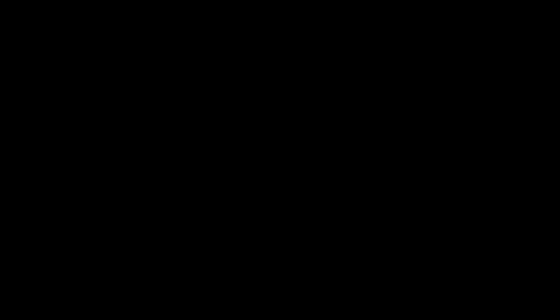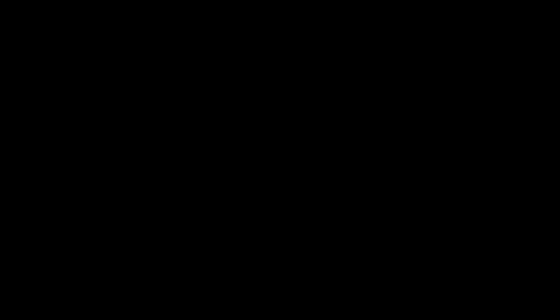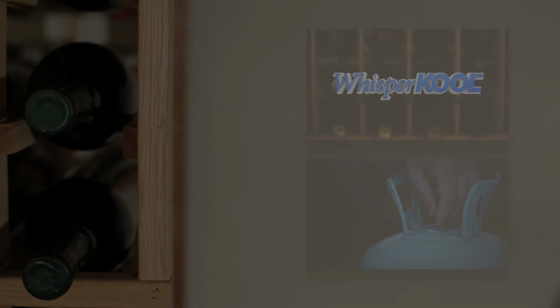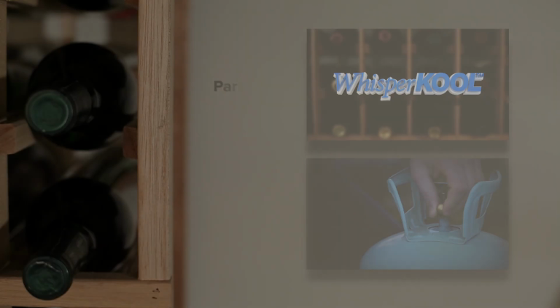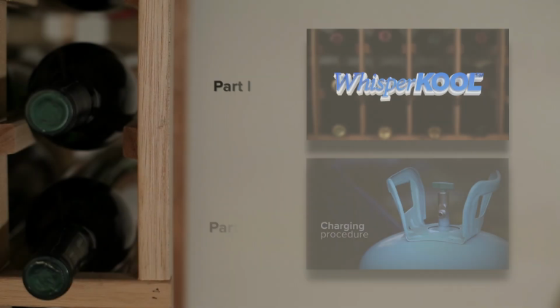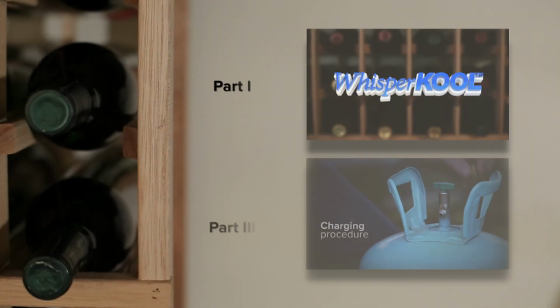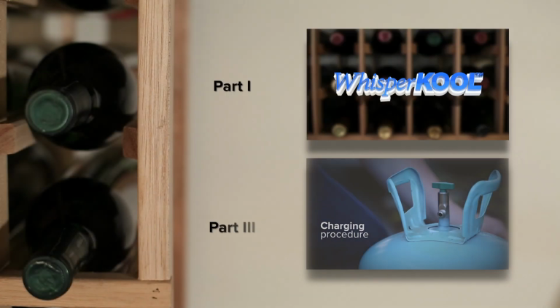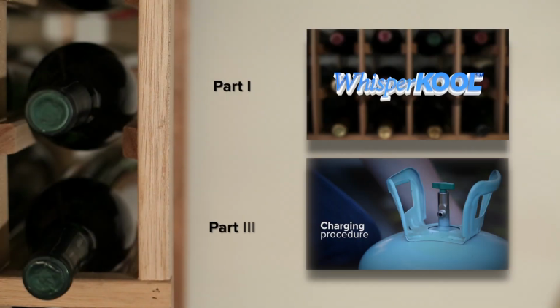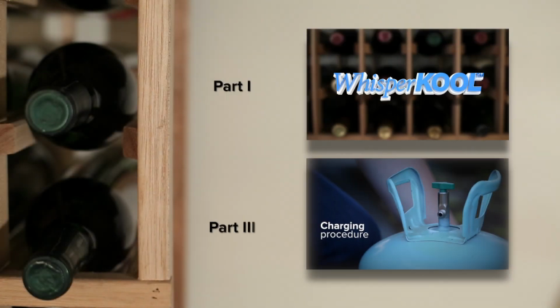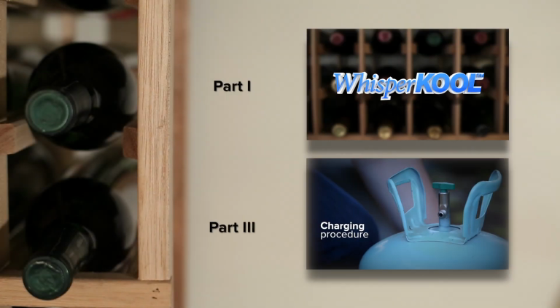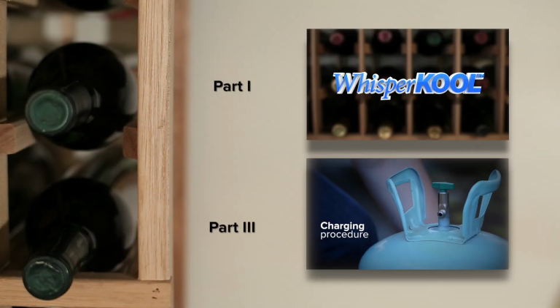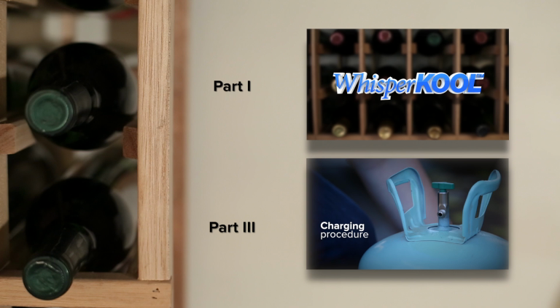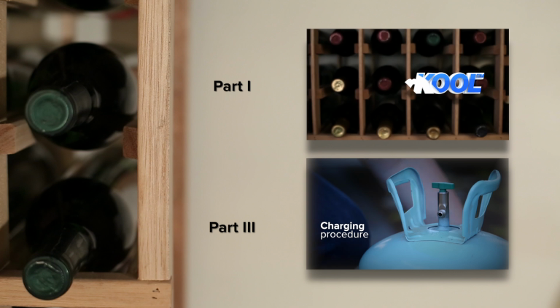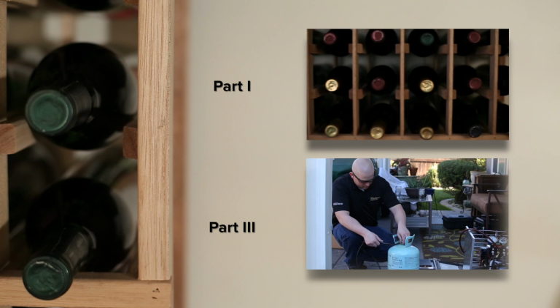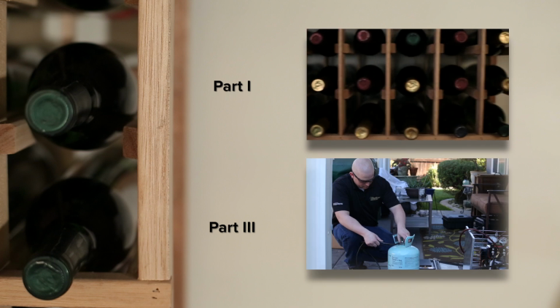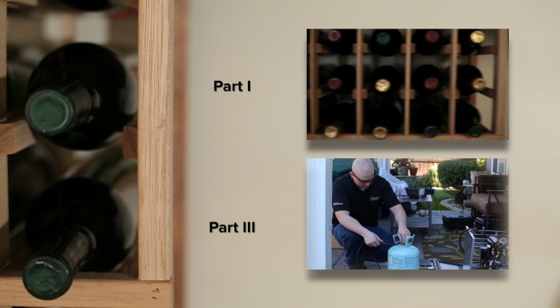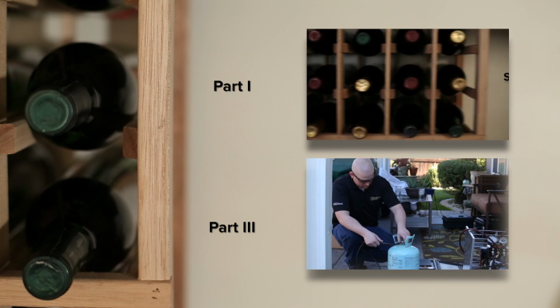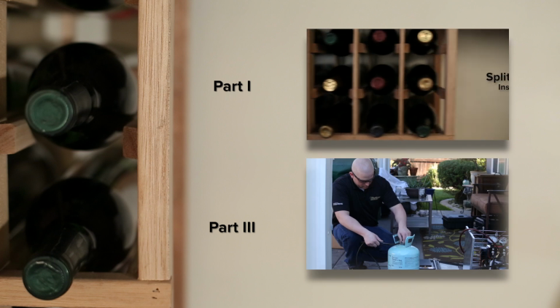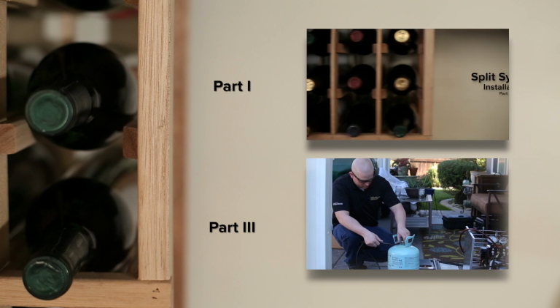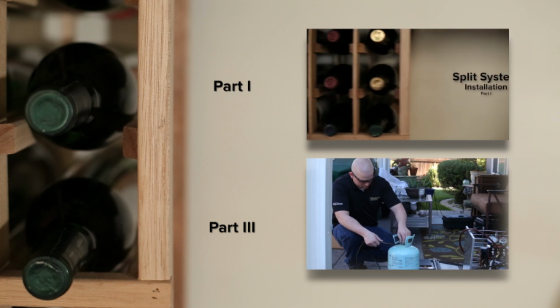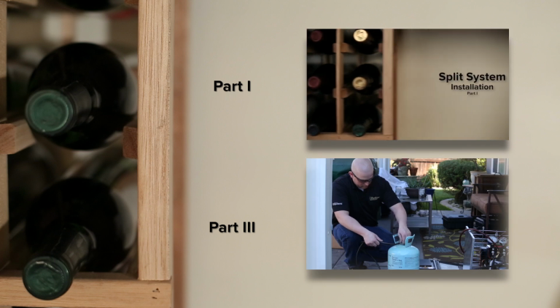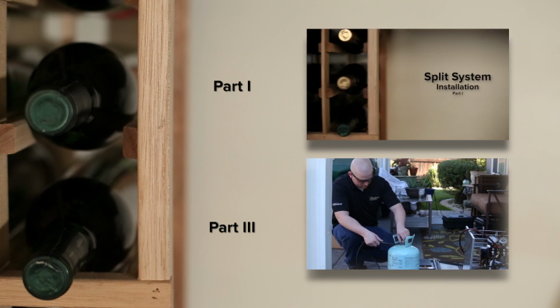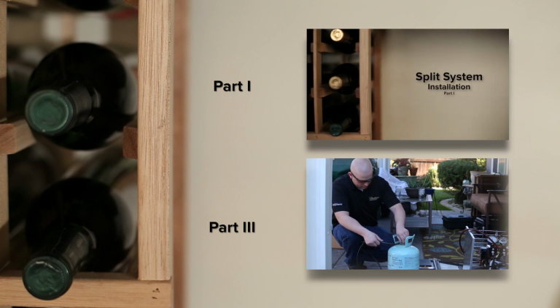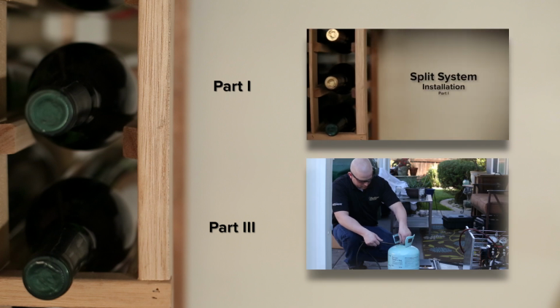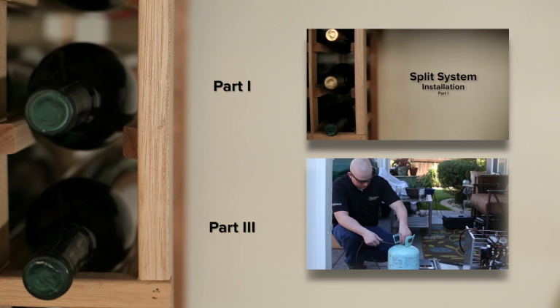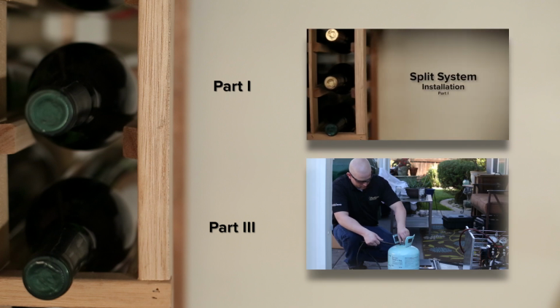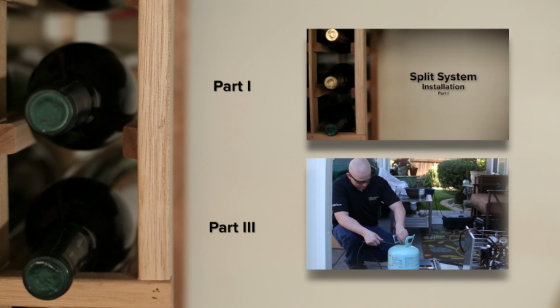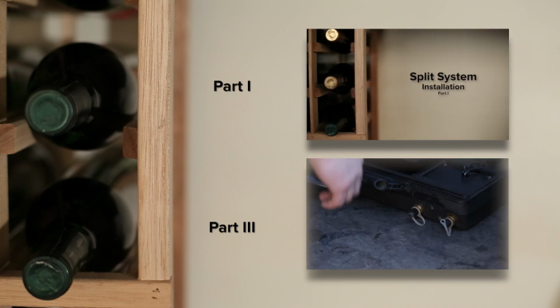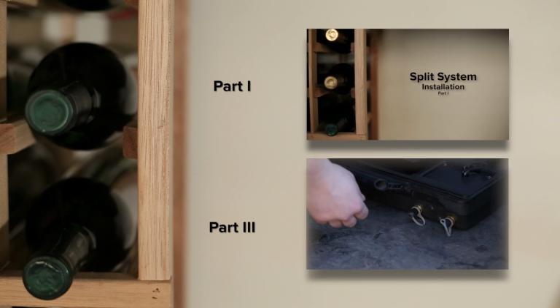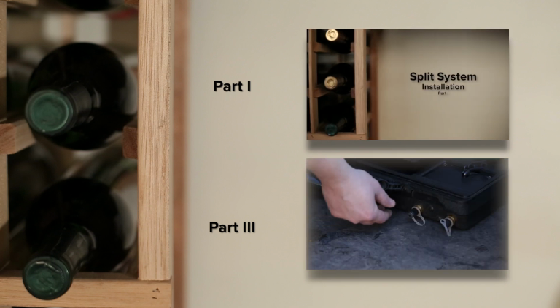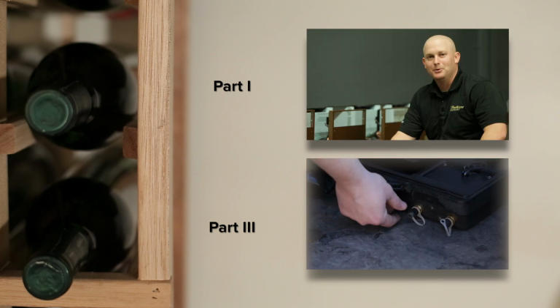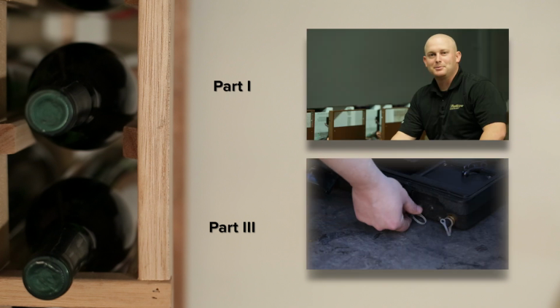This concludes part two of the split system installation video. Click on one of the links to view part one or part three.